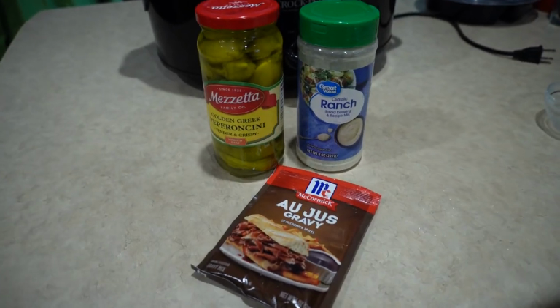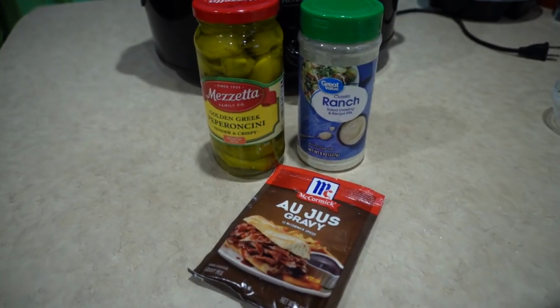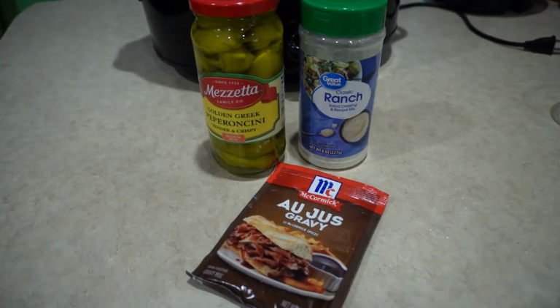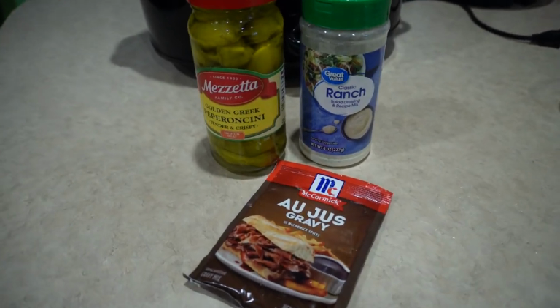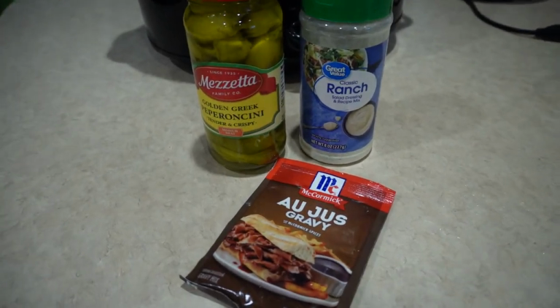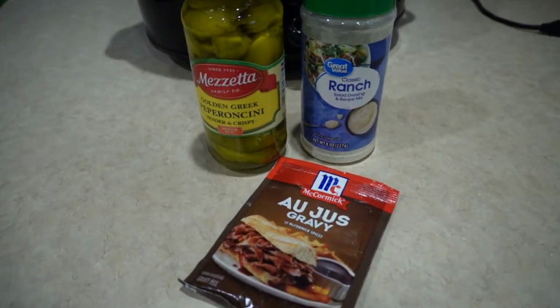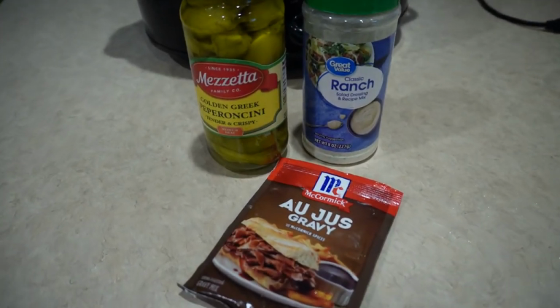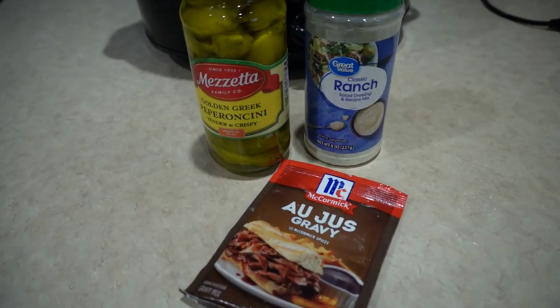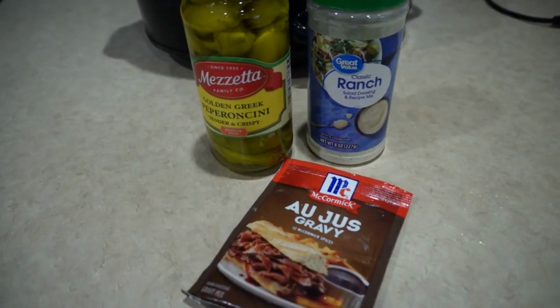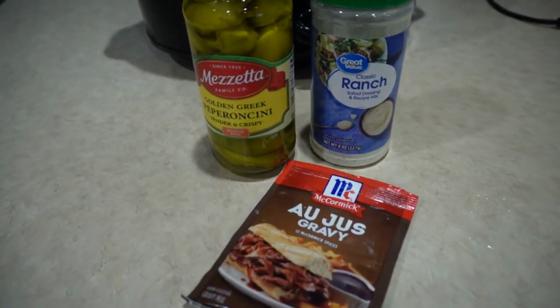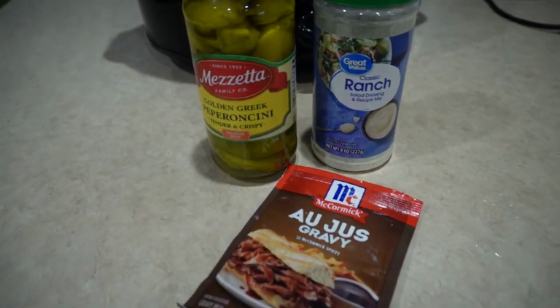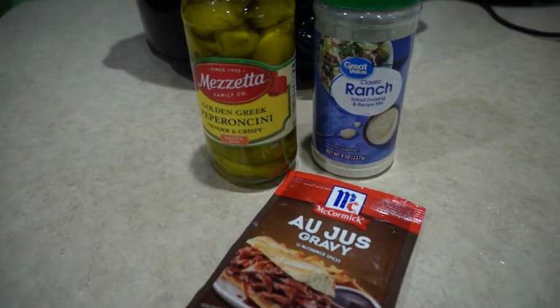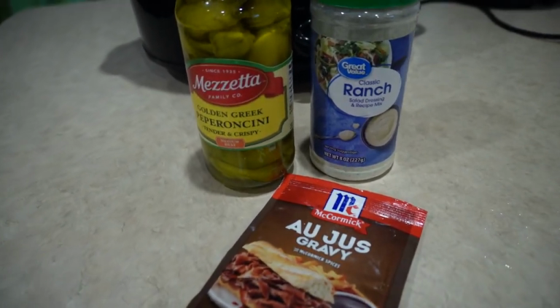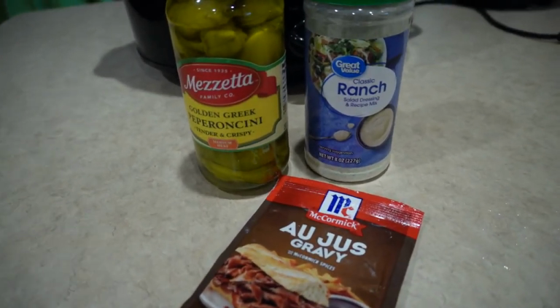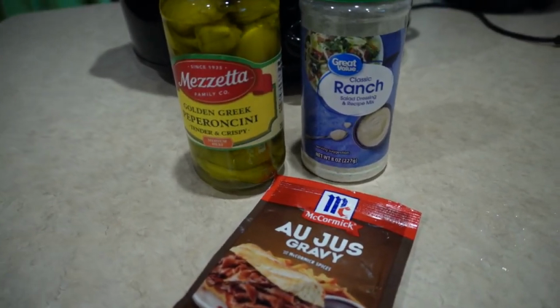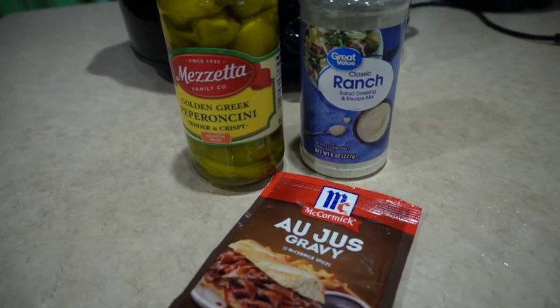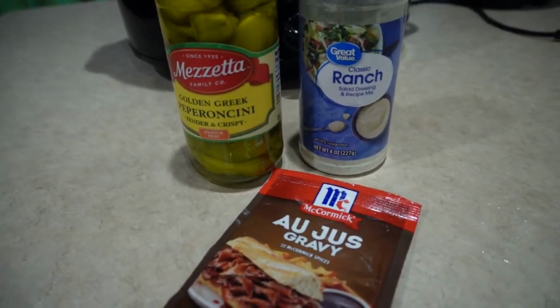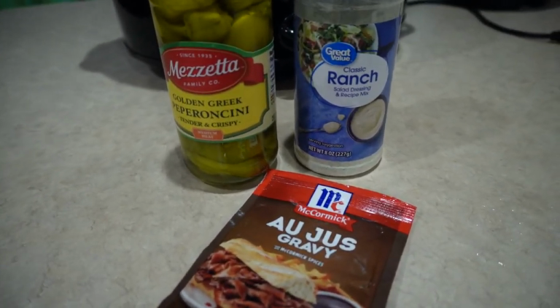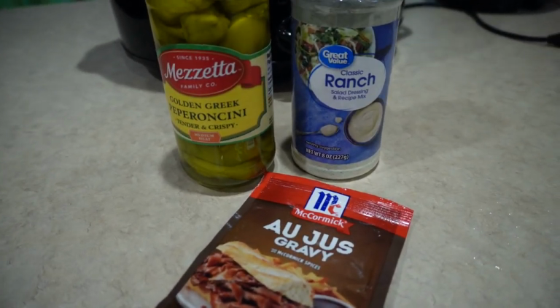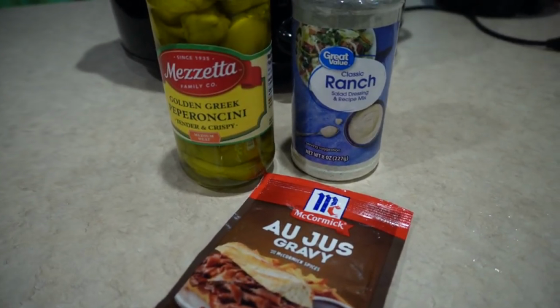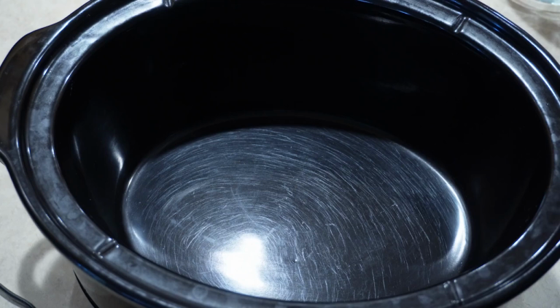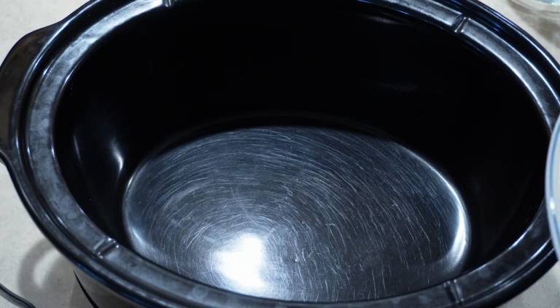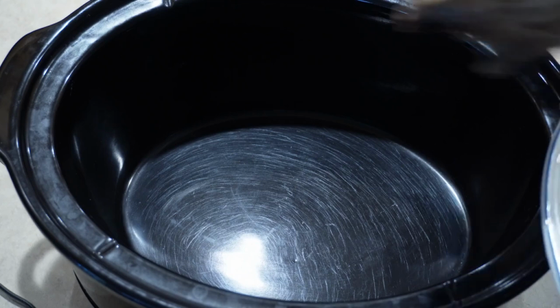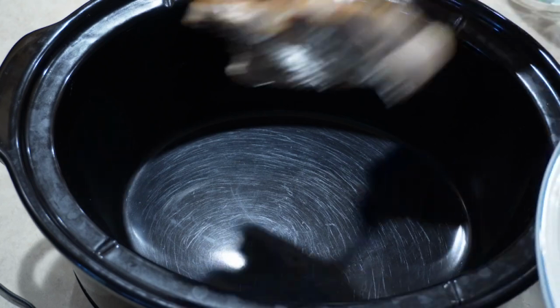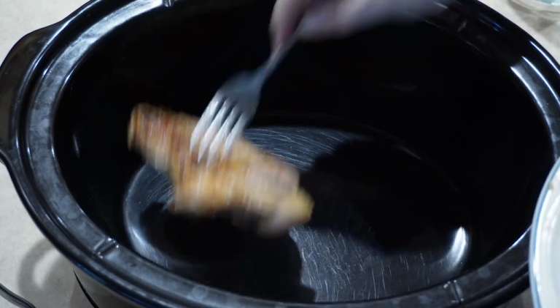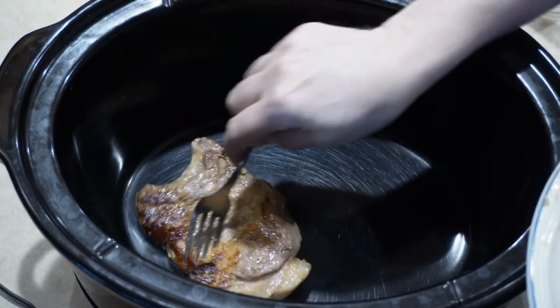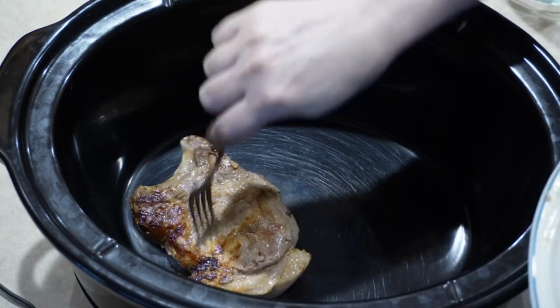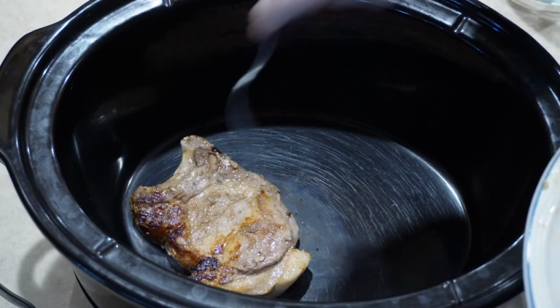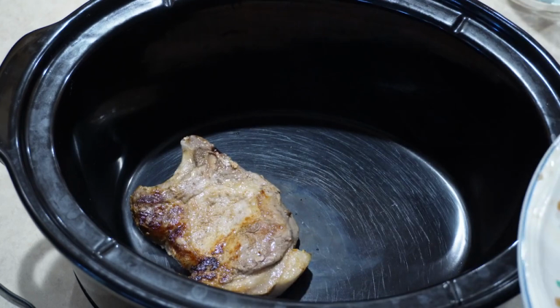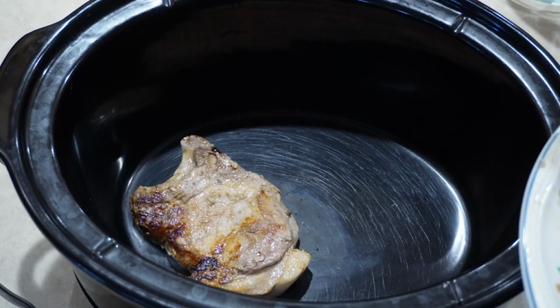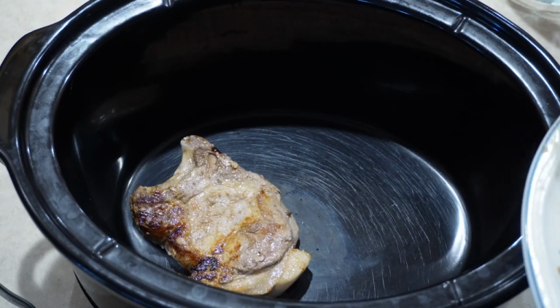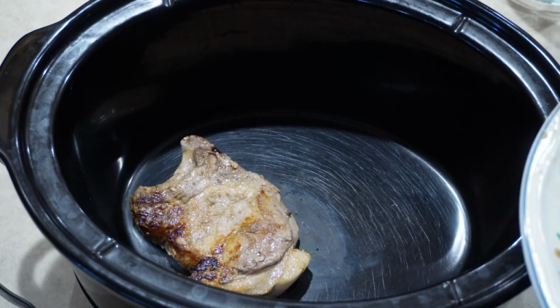Gather your ingredients: pepperoncini peppers, ranch, and au jus gravy.